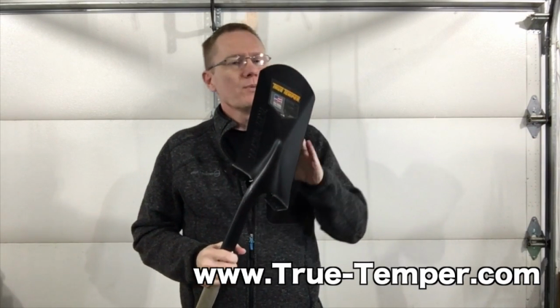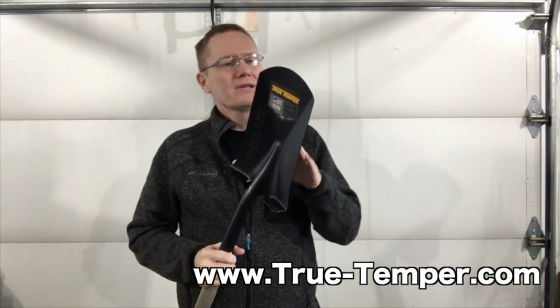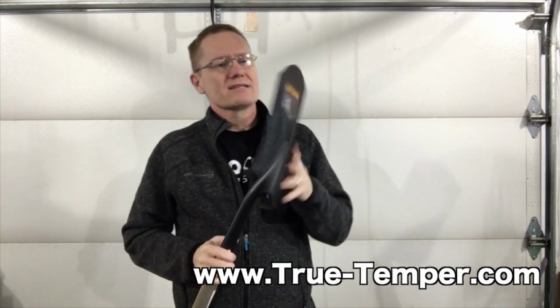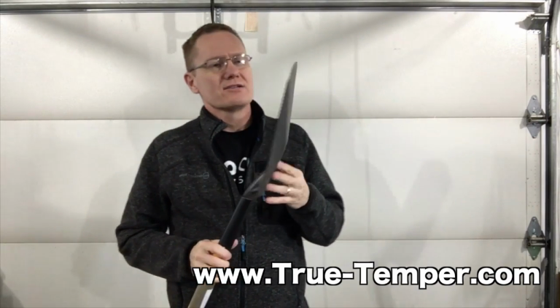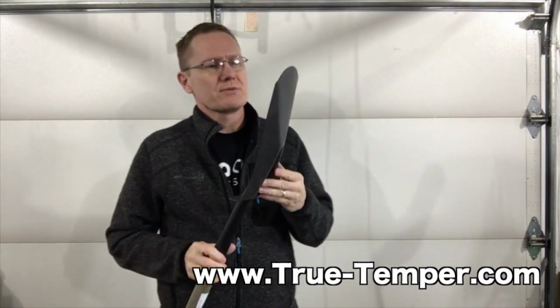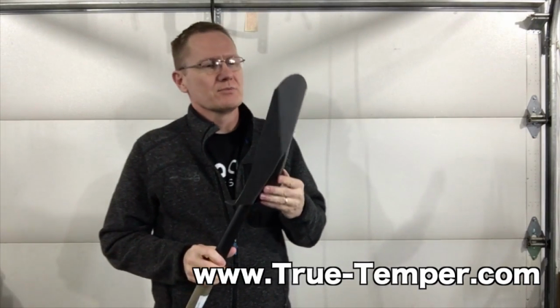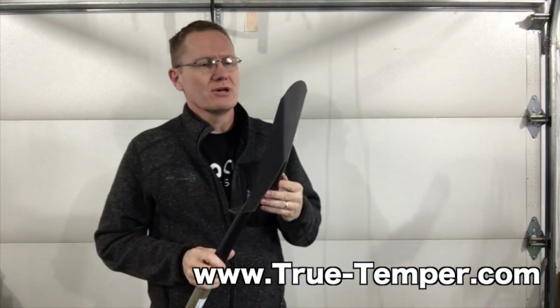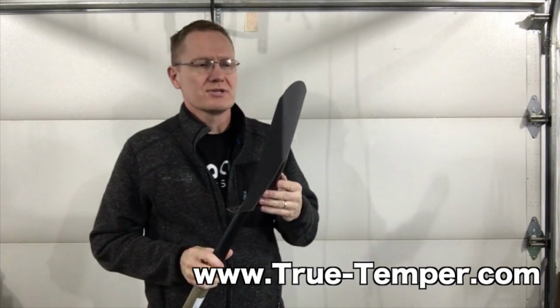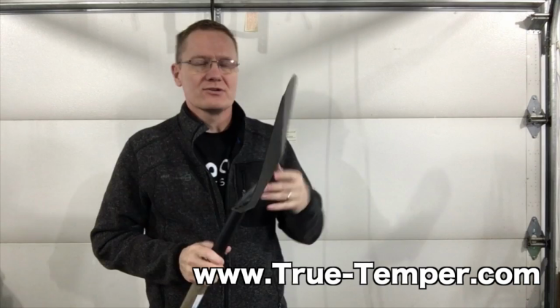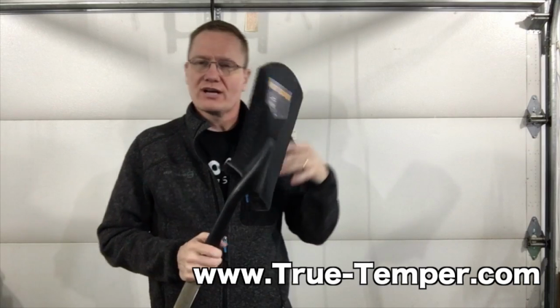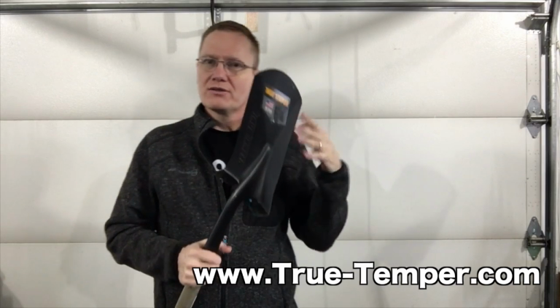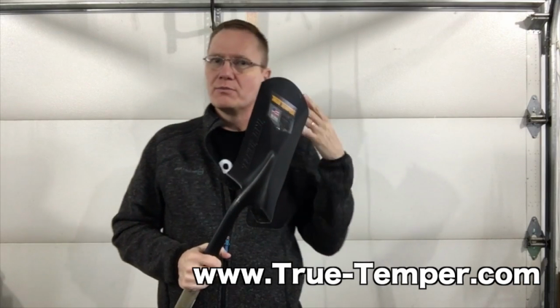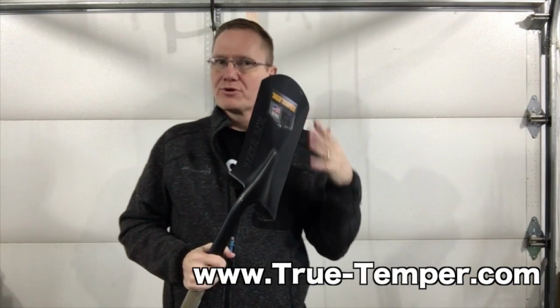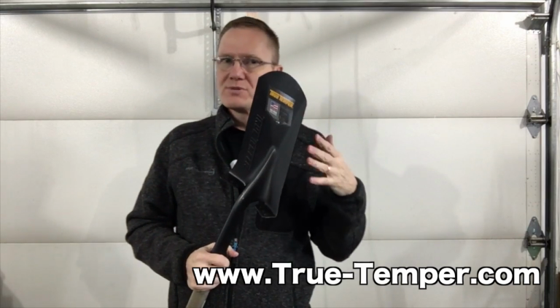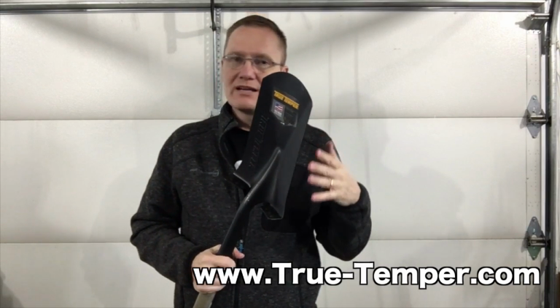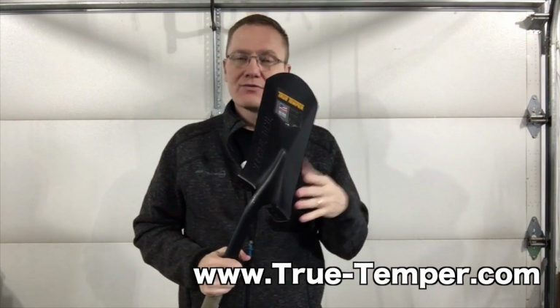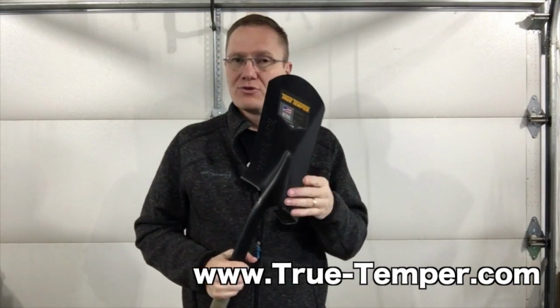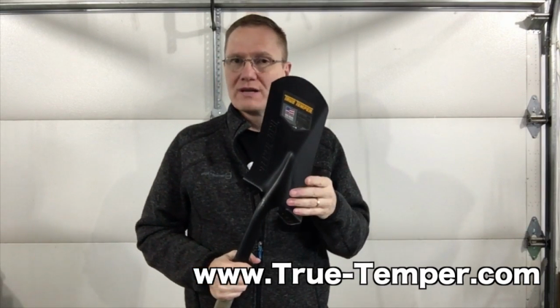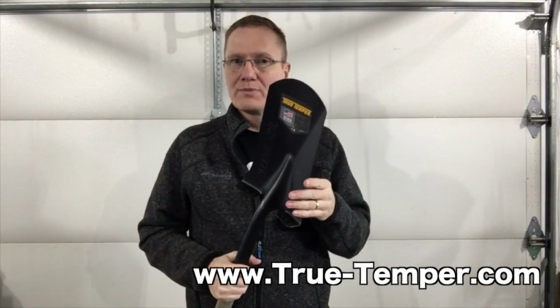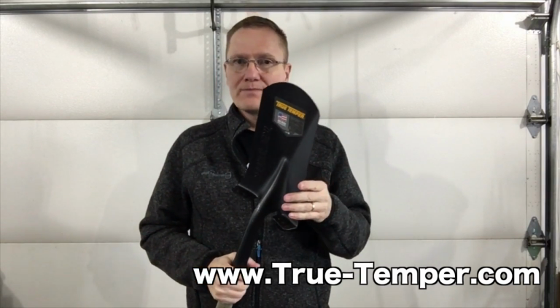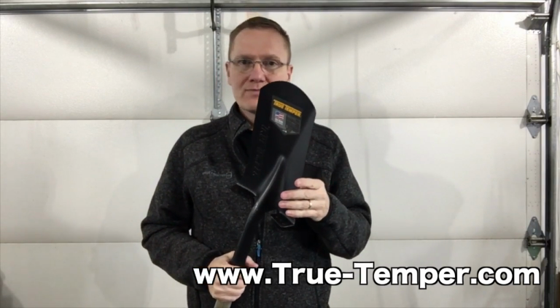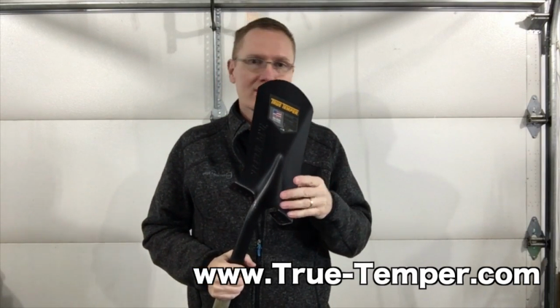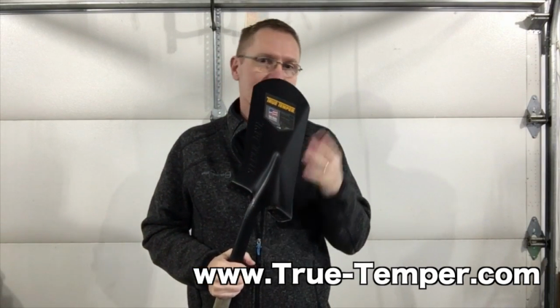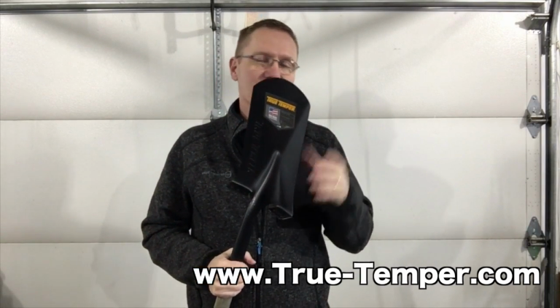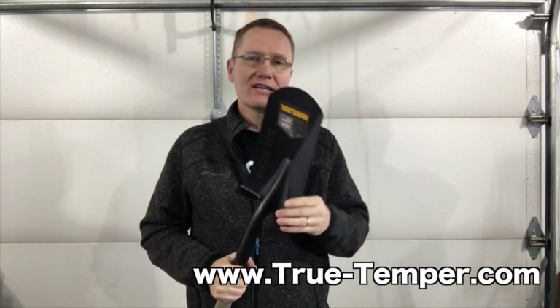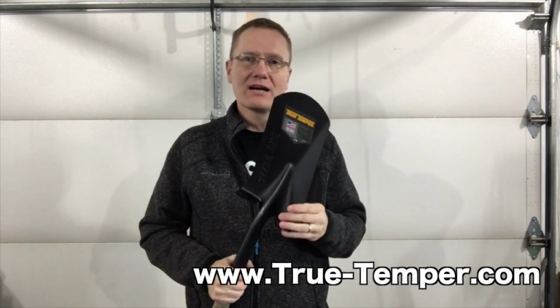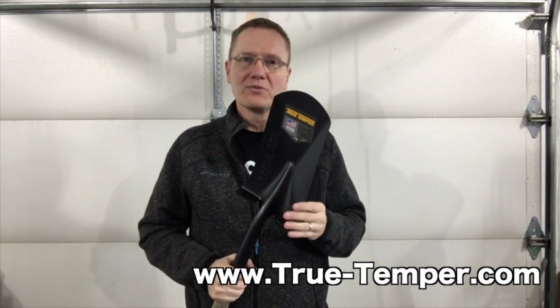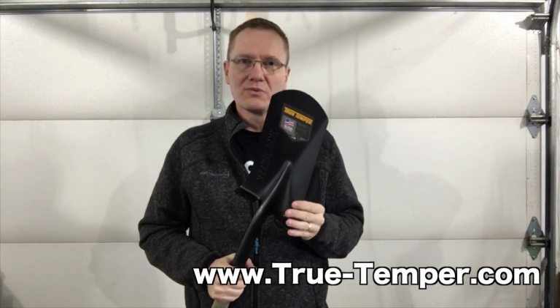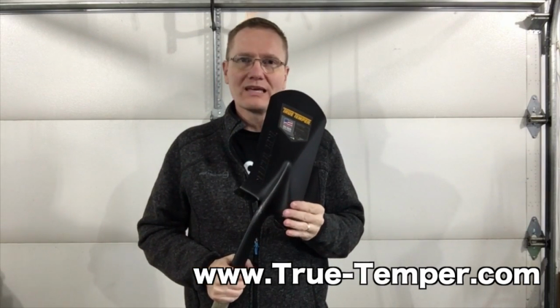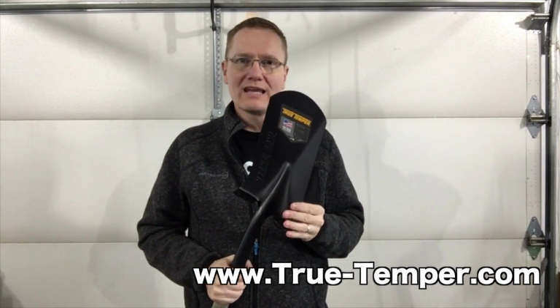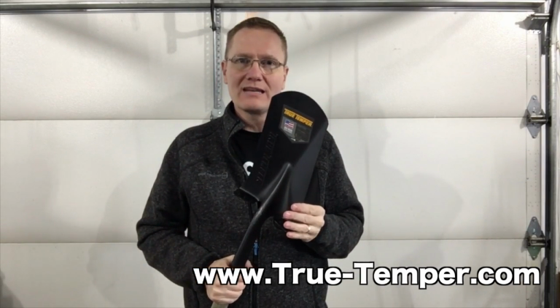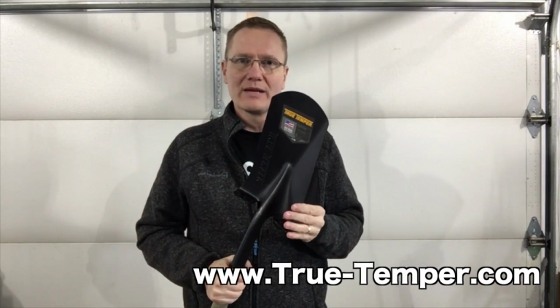We'll put links in the description below so you can go check out the Border Spade from True Temper. This is John Young with the Weekend Handyman.